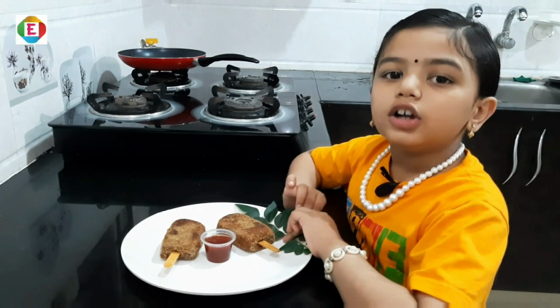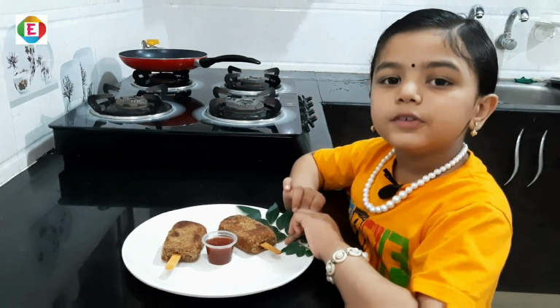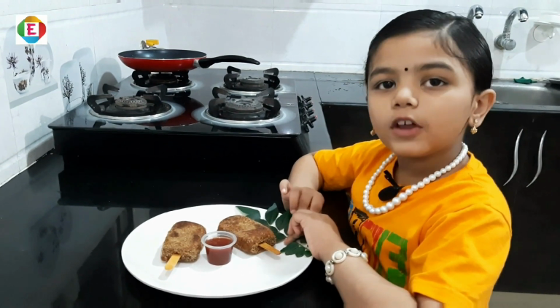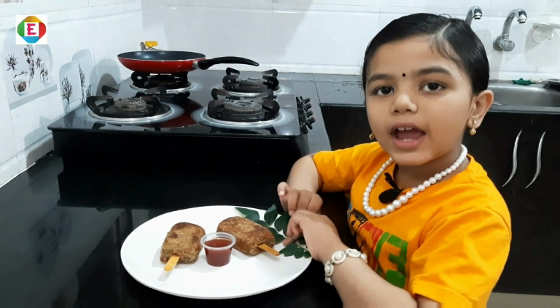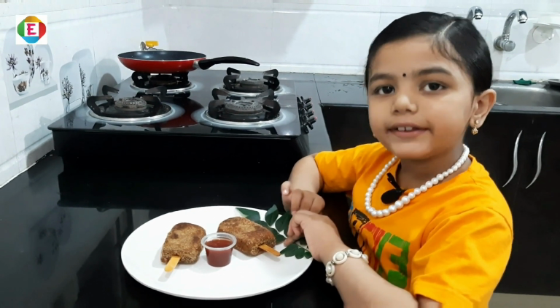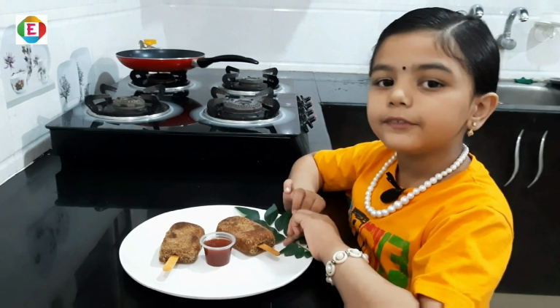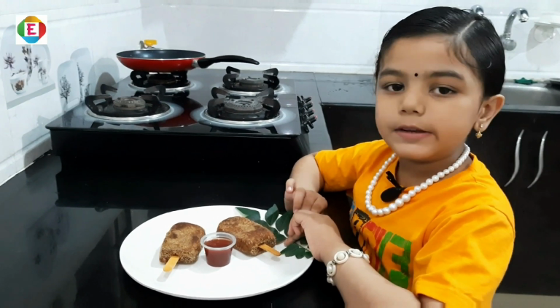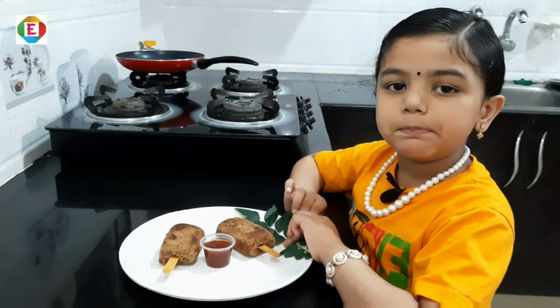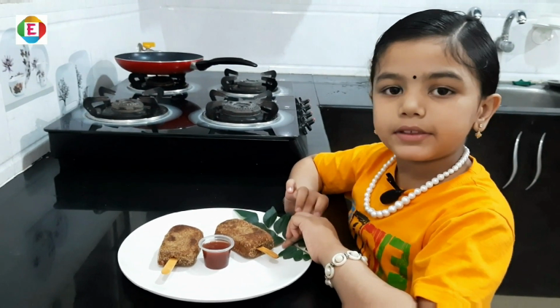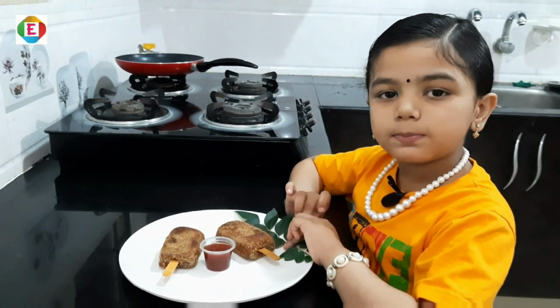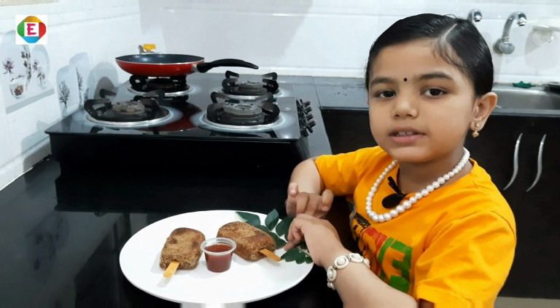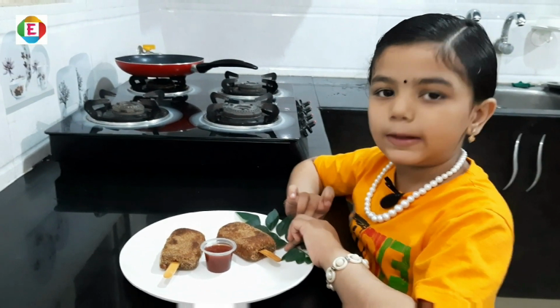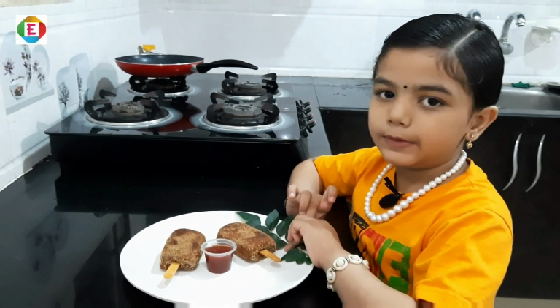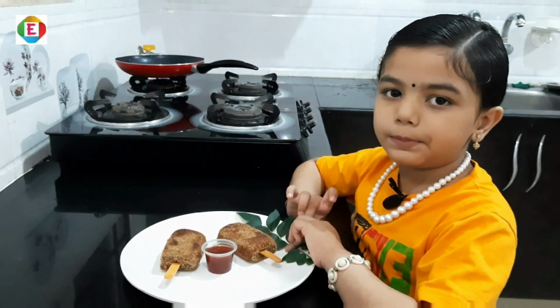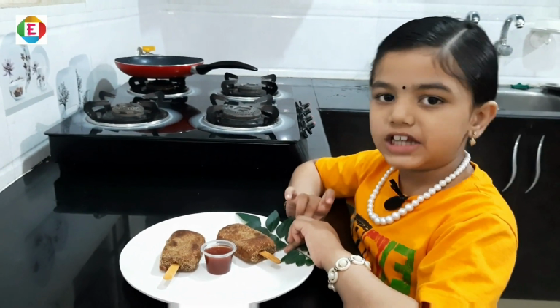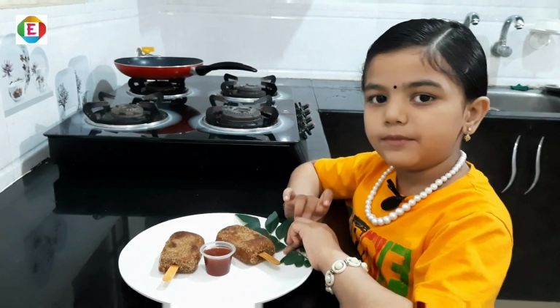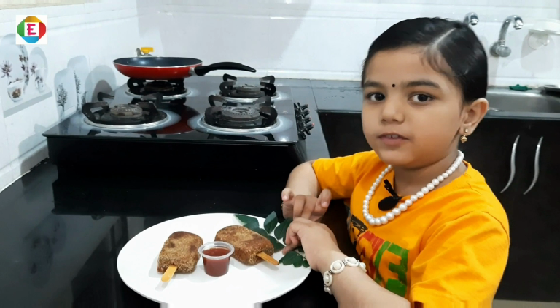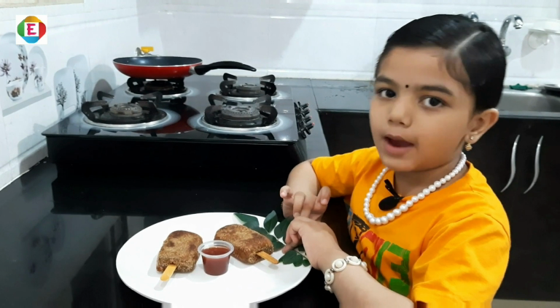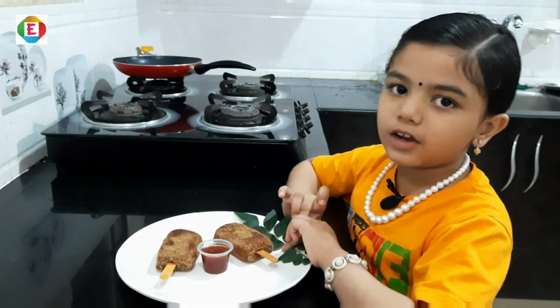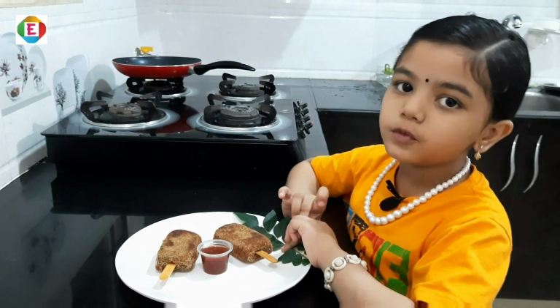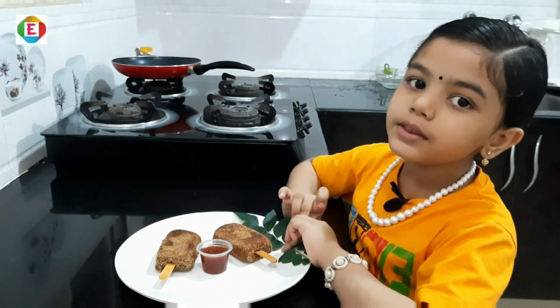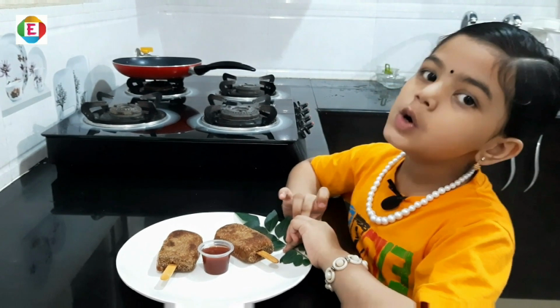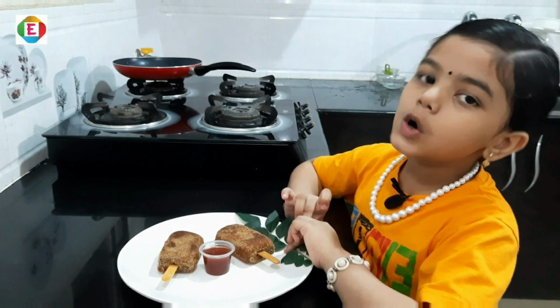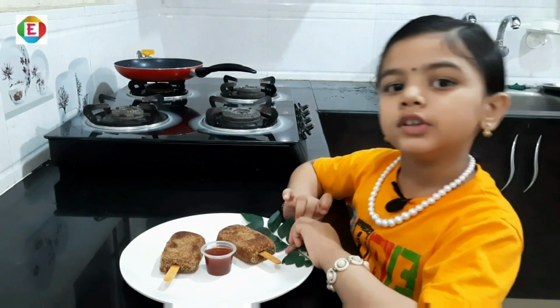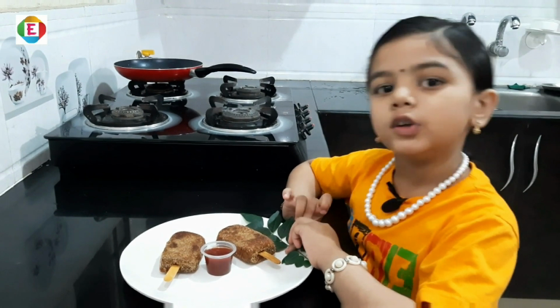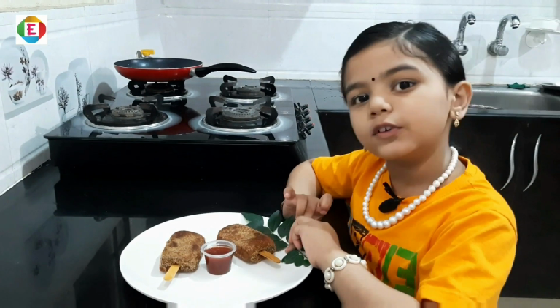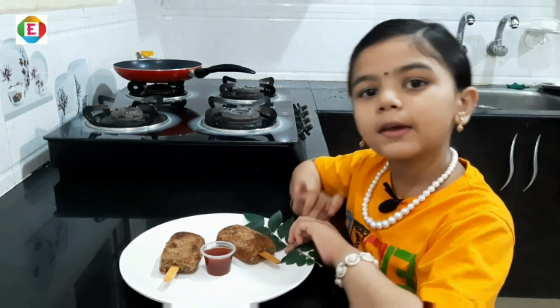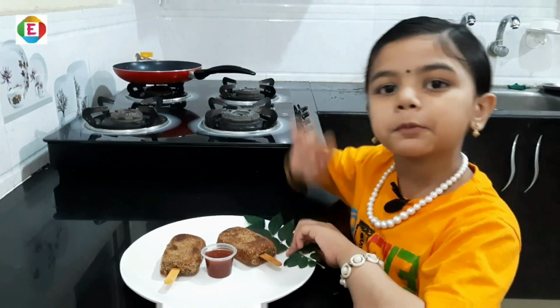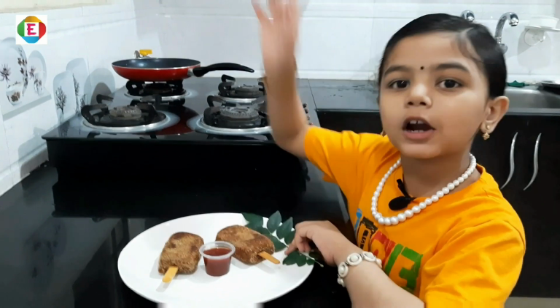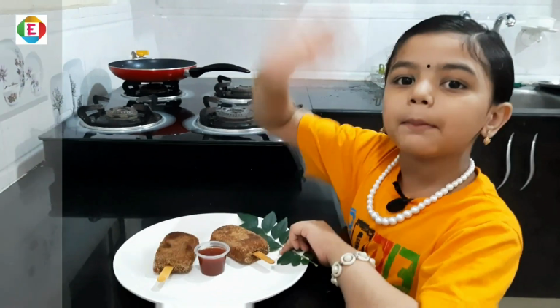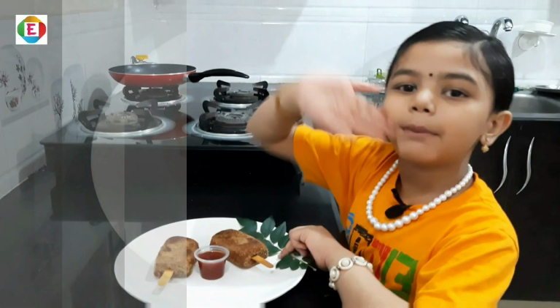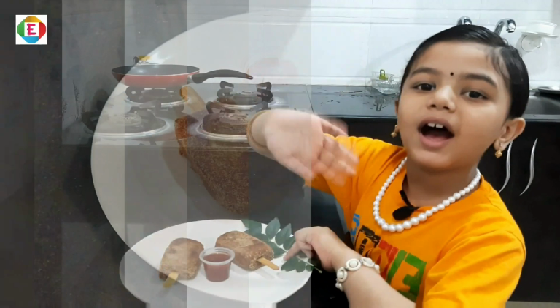If you like this video, please give me a thumbs up and share with your family and friends. Also don't forget to subscribe. Bye!